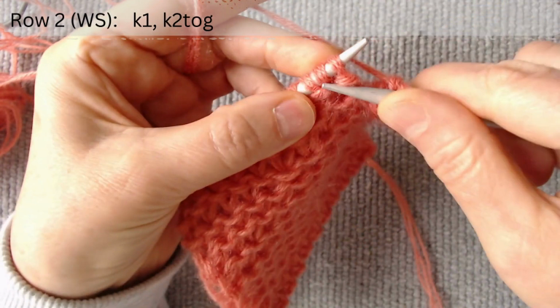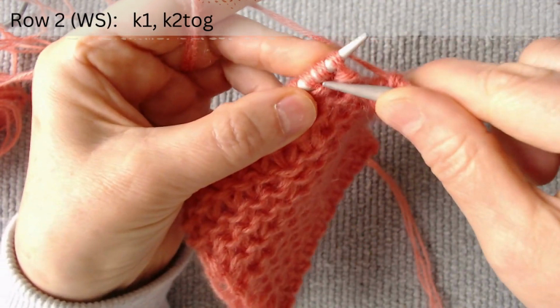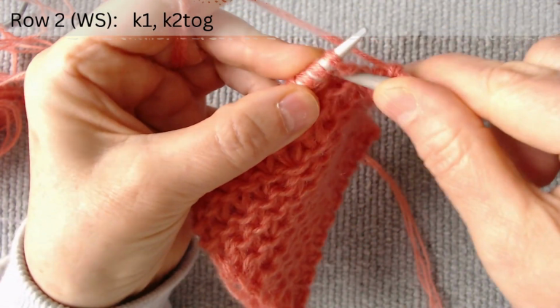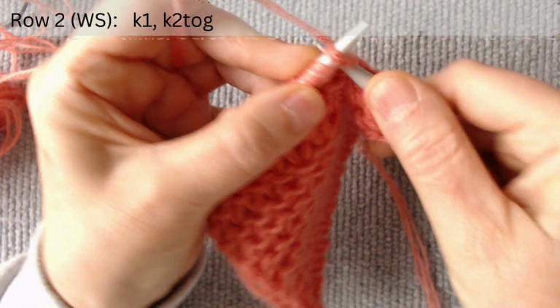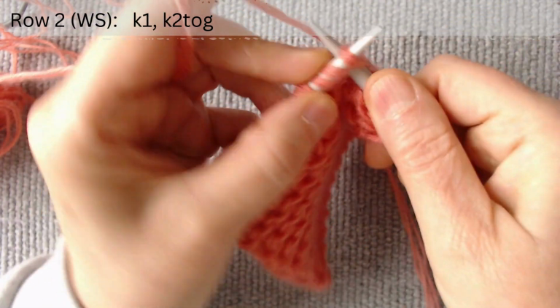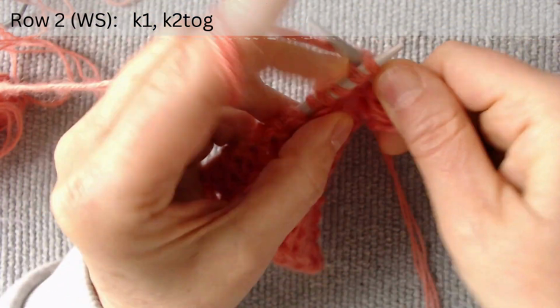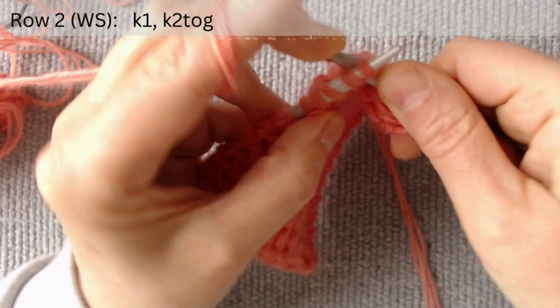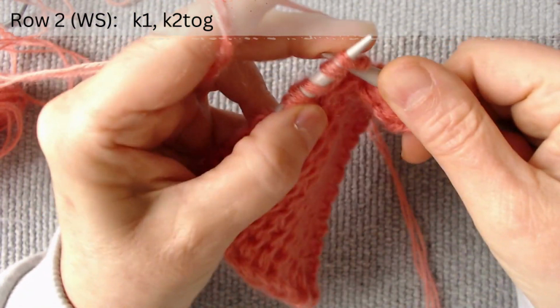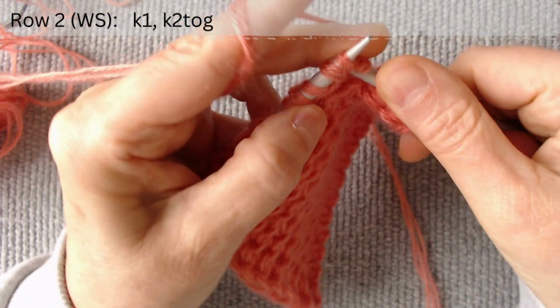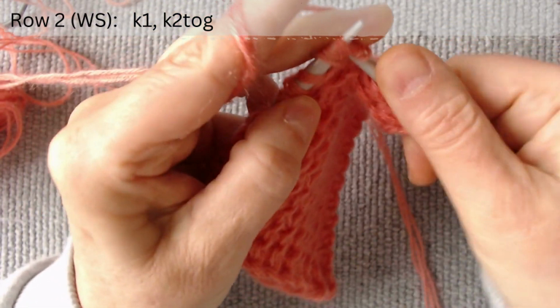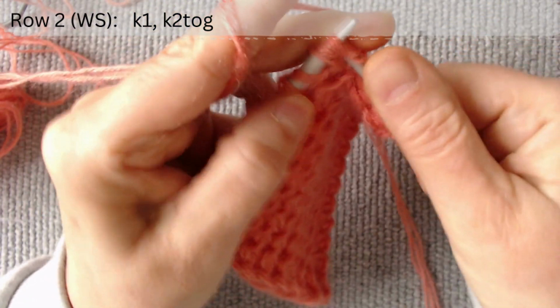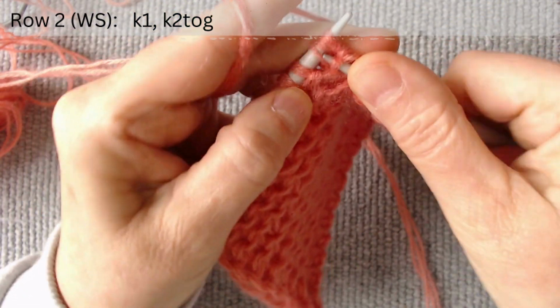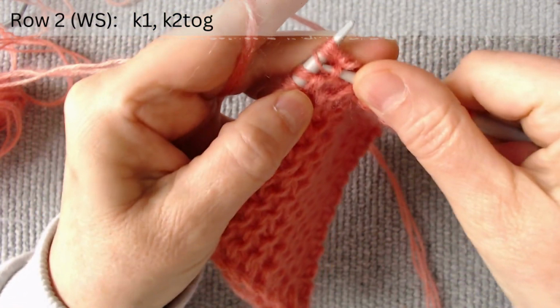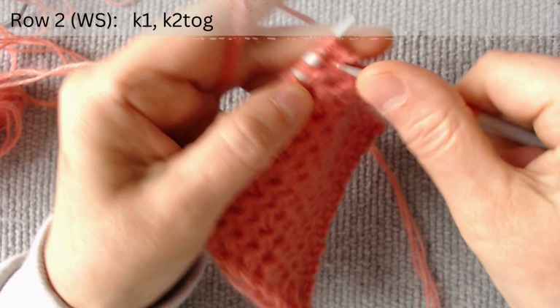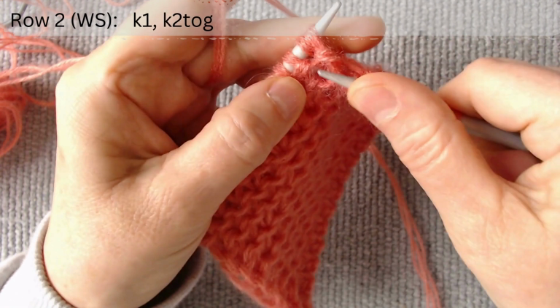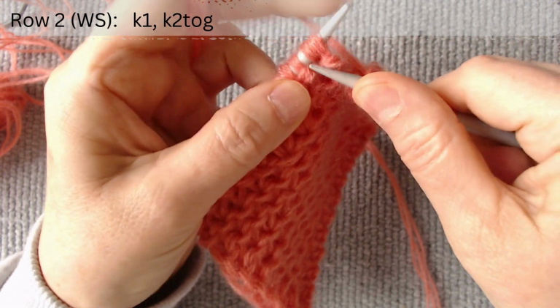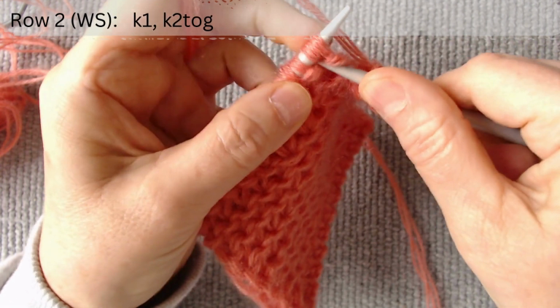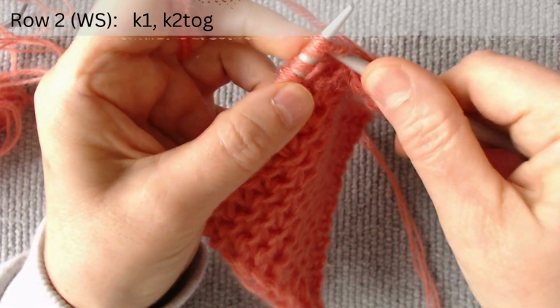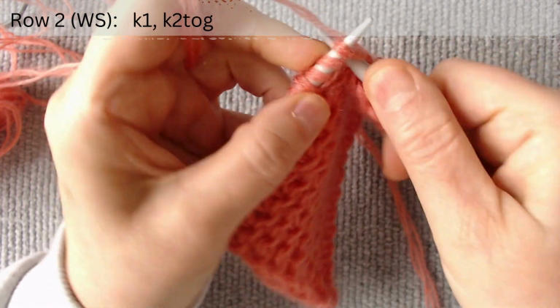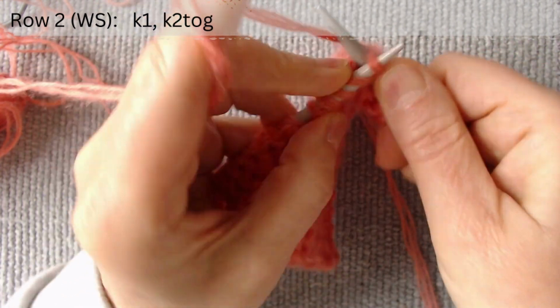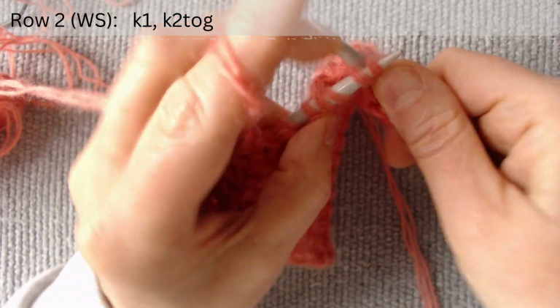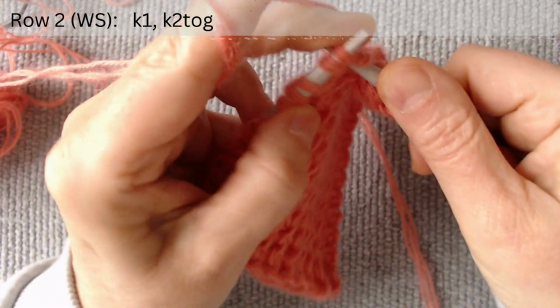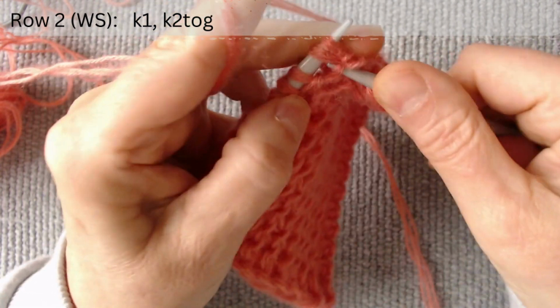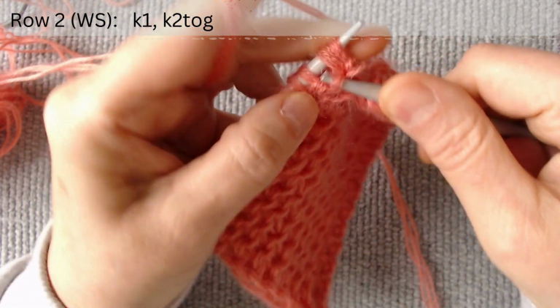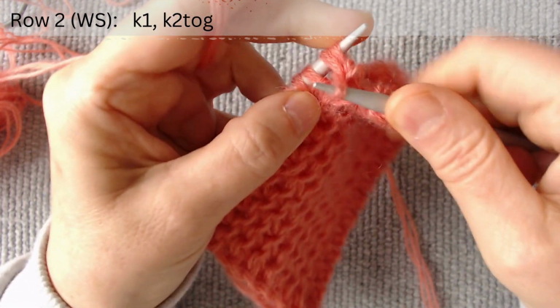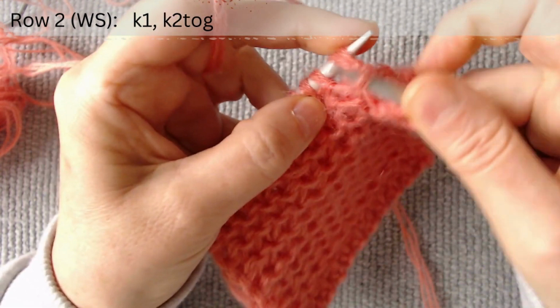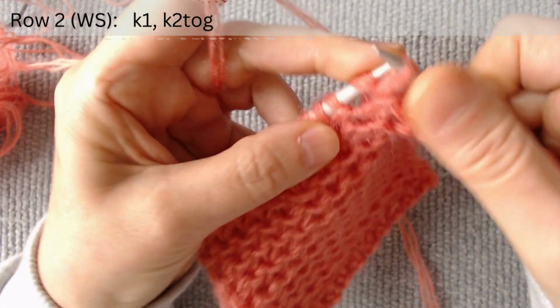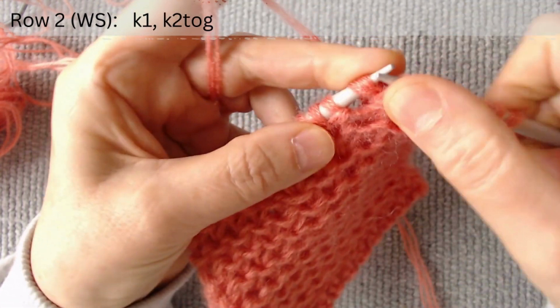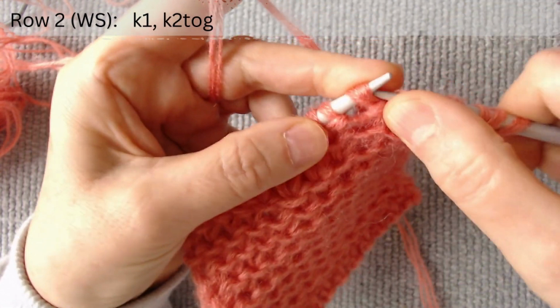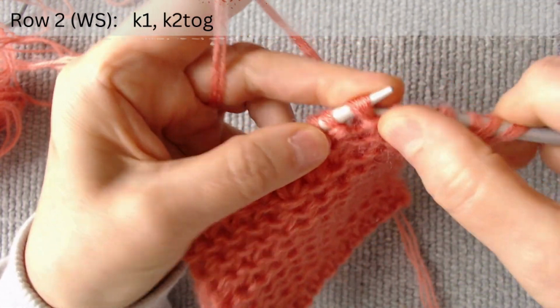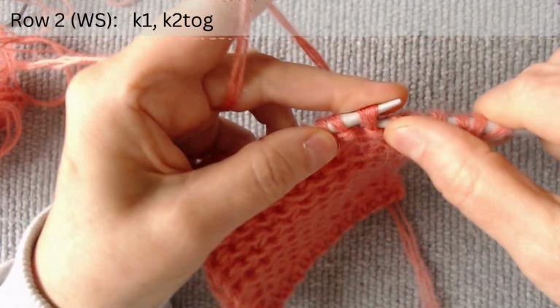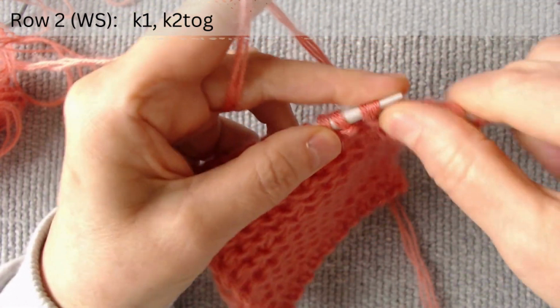Knit the second loop. And knit two loops together.